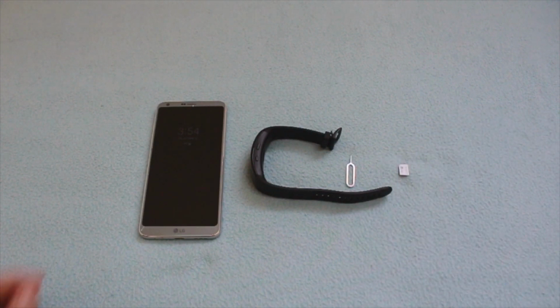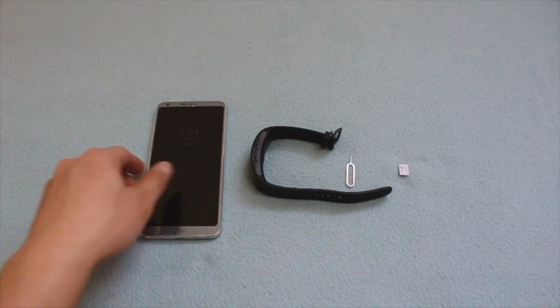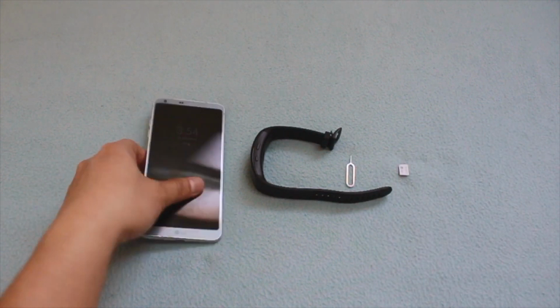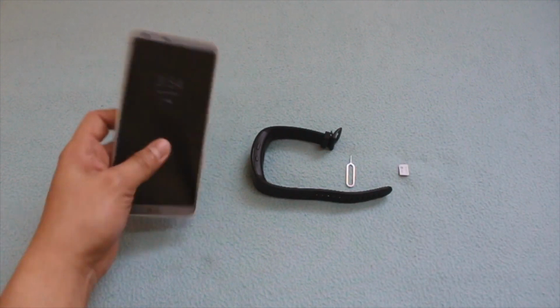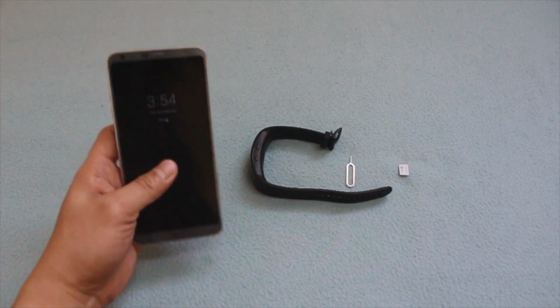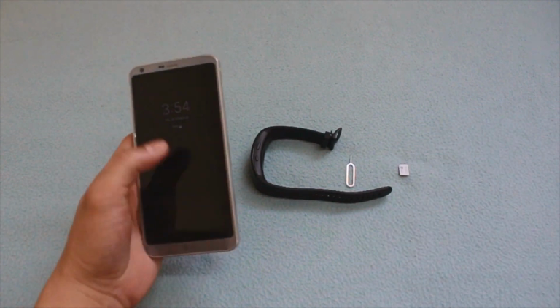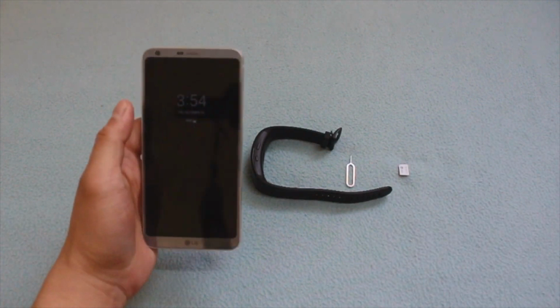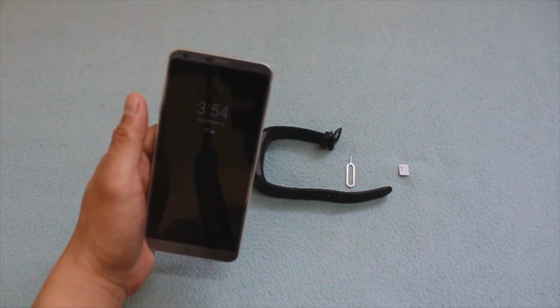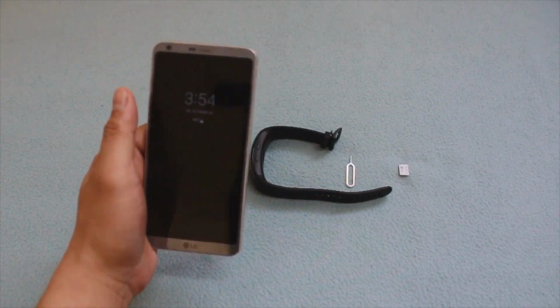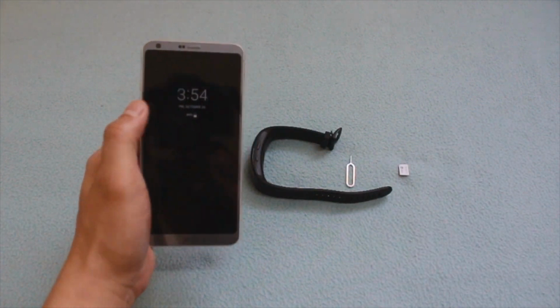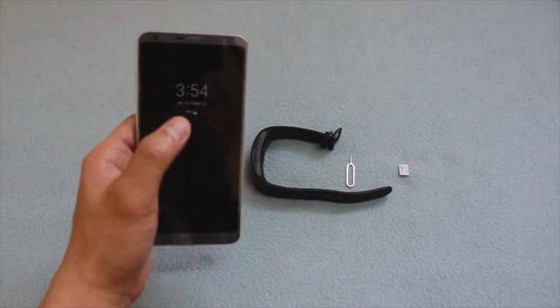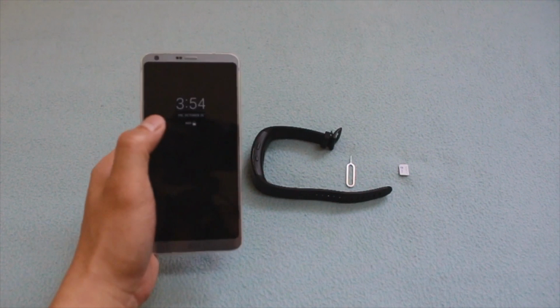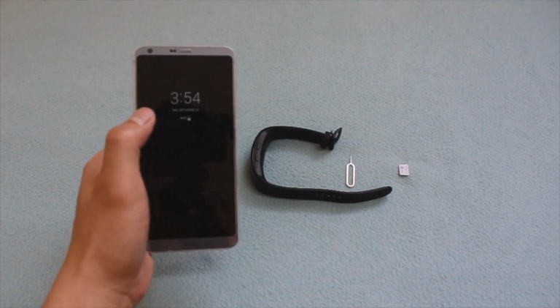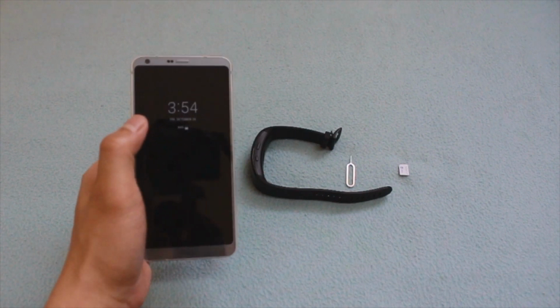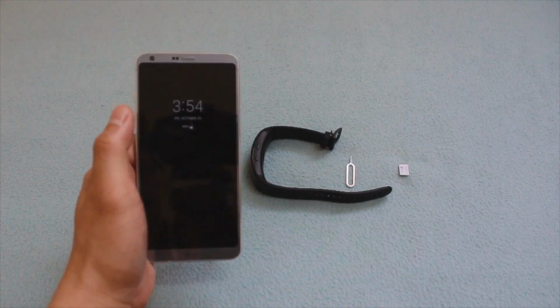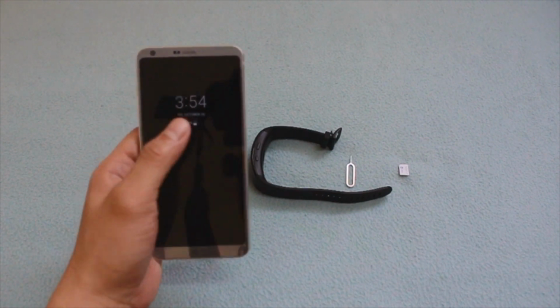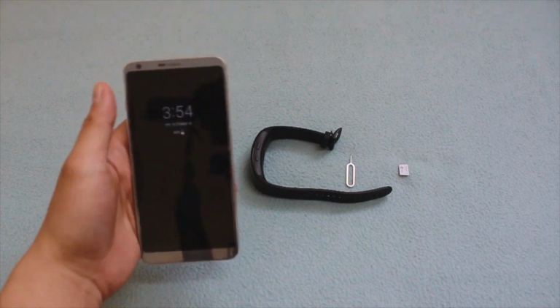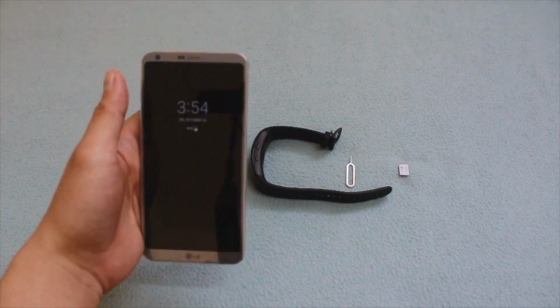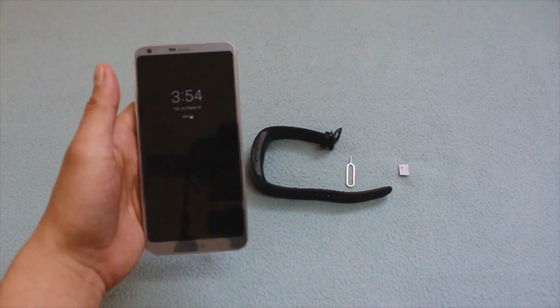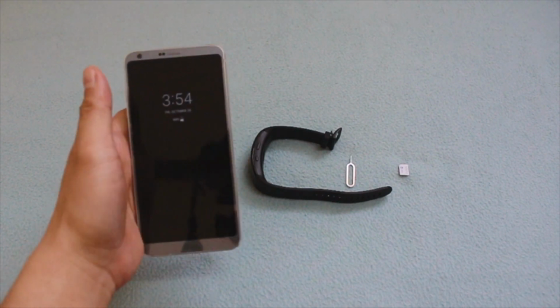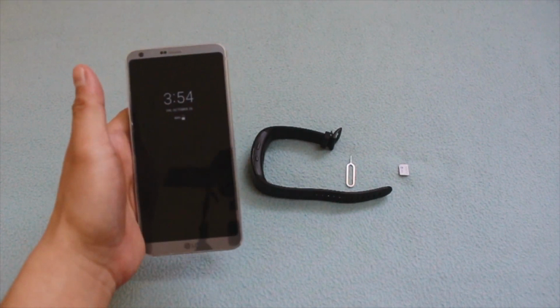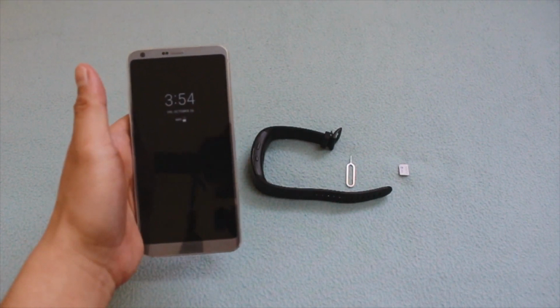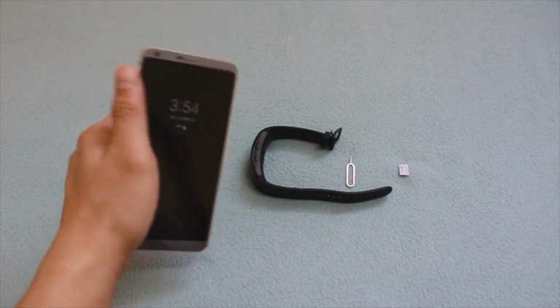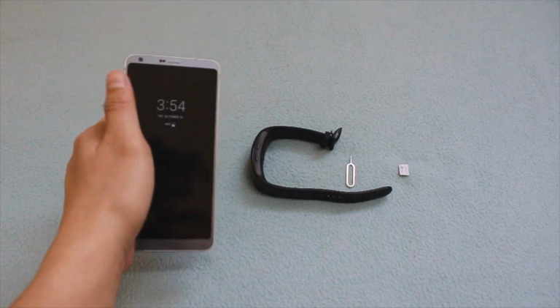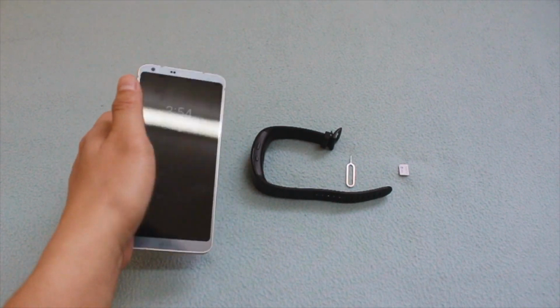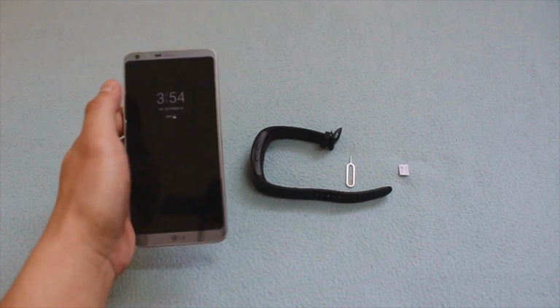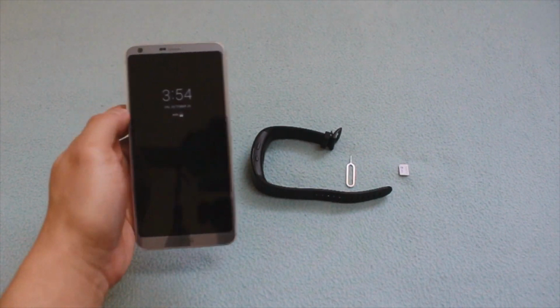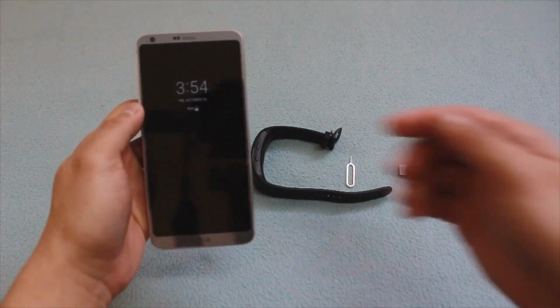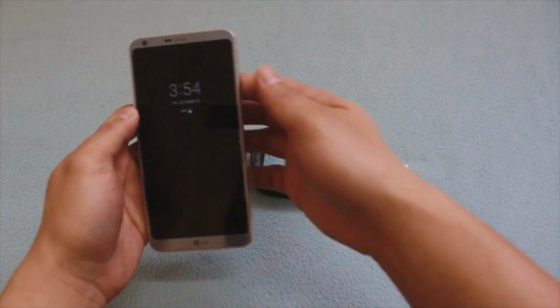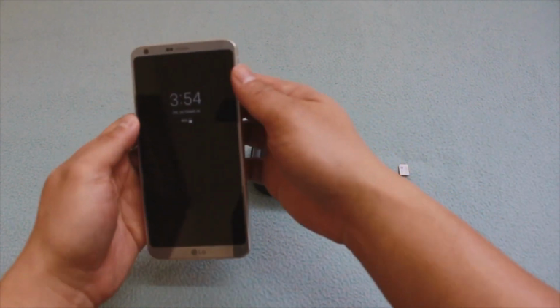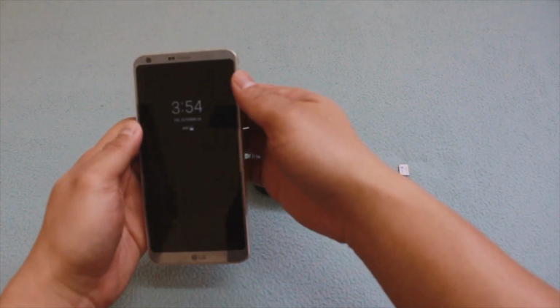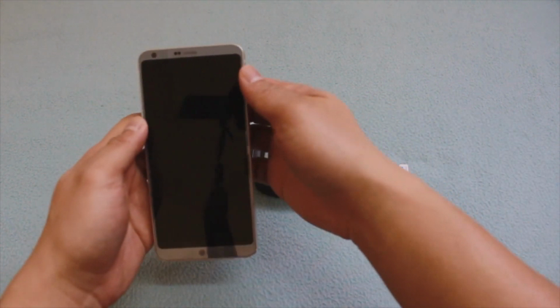Just so you know, I'm currently using a Saudi Arabia SIM card on my phone, which is STC.